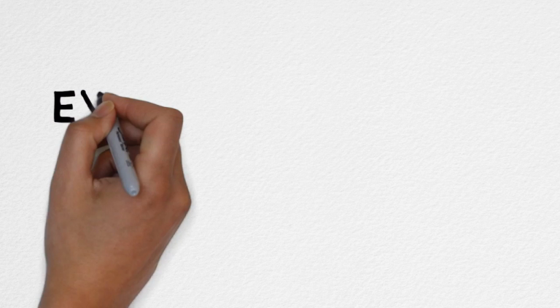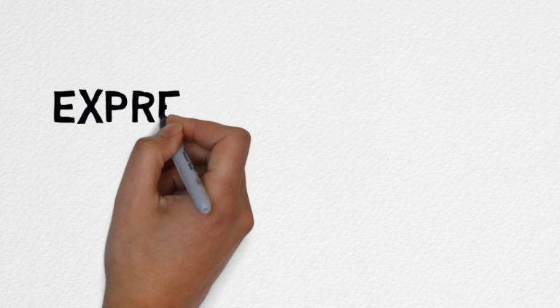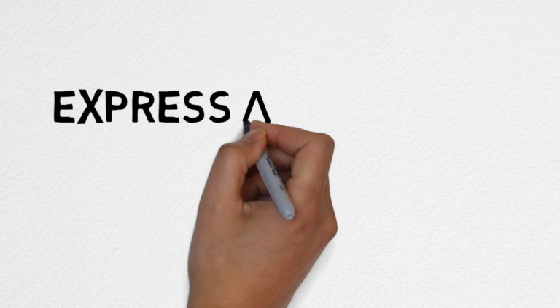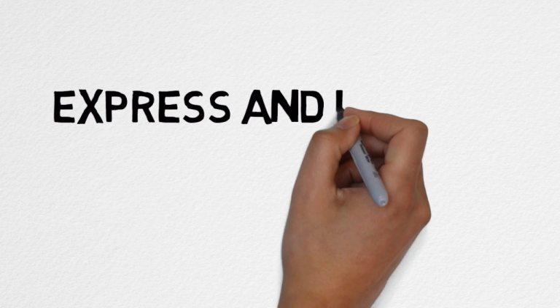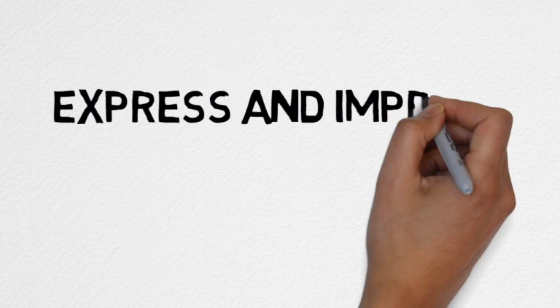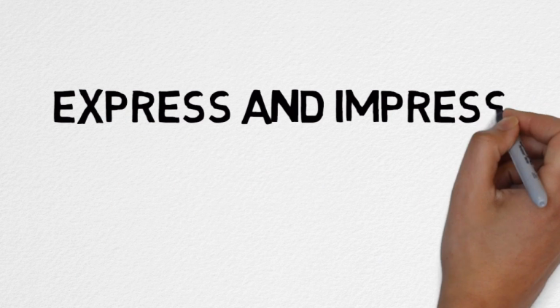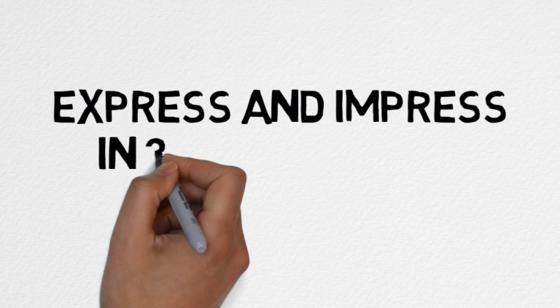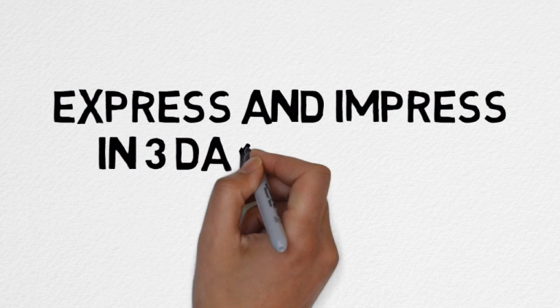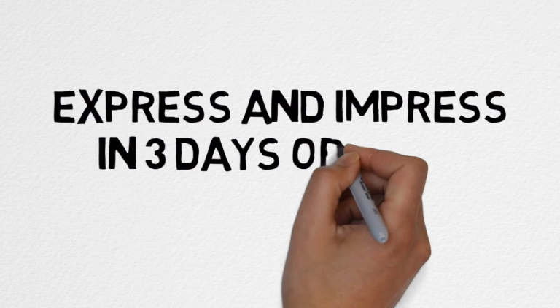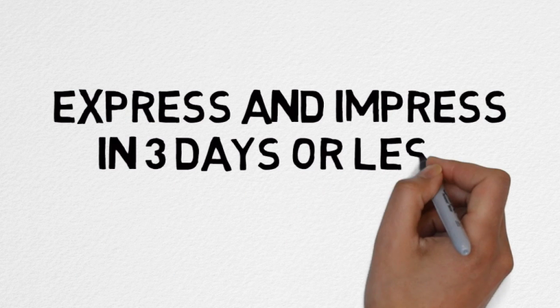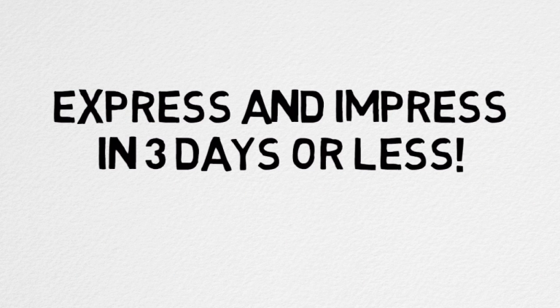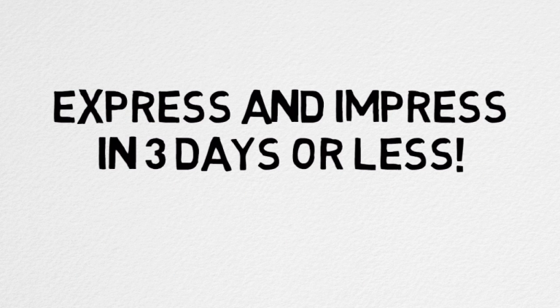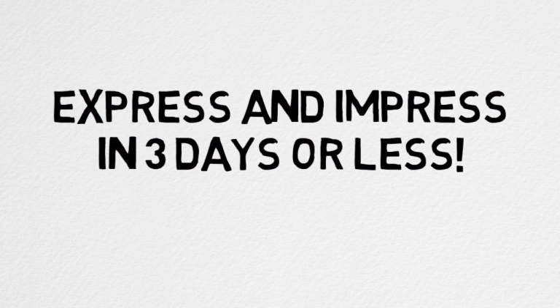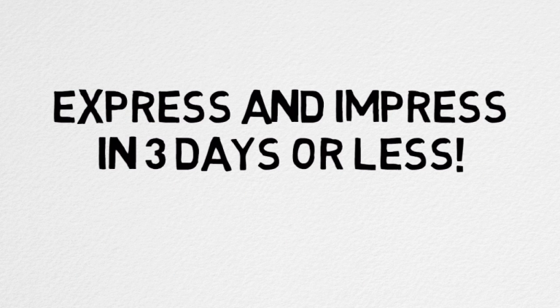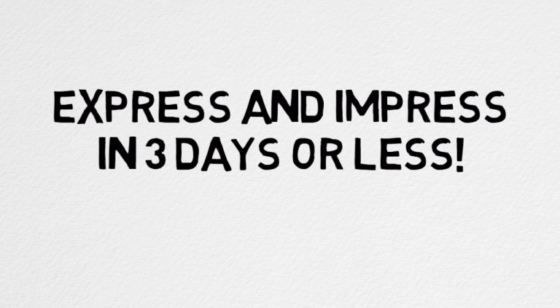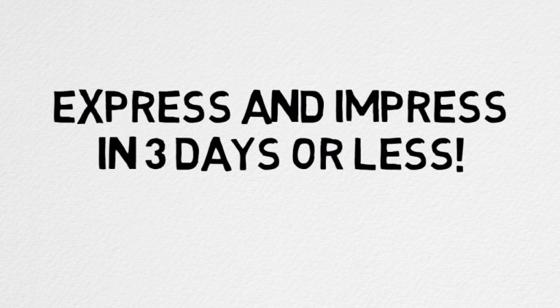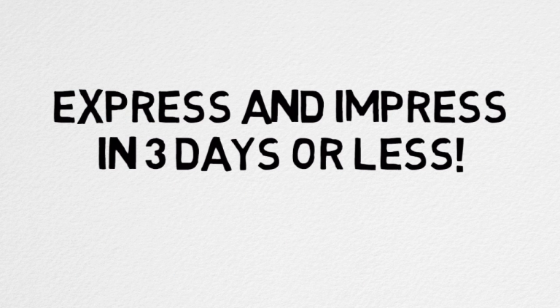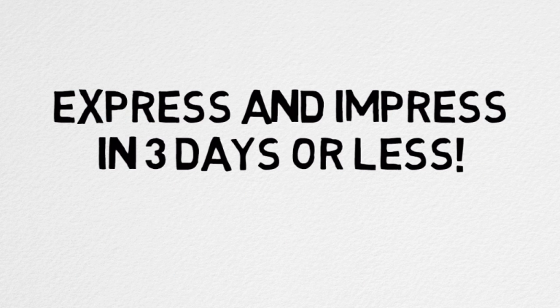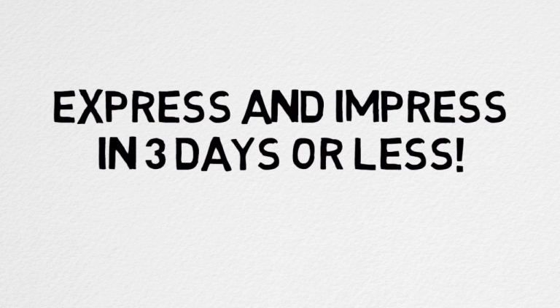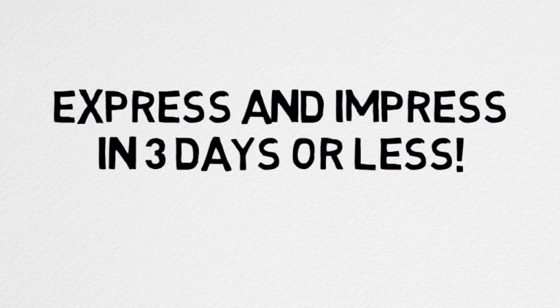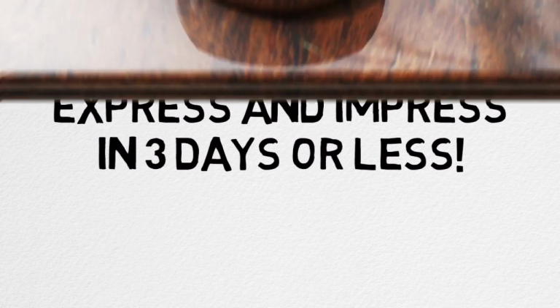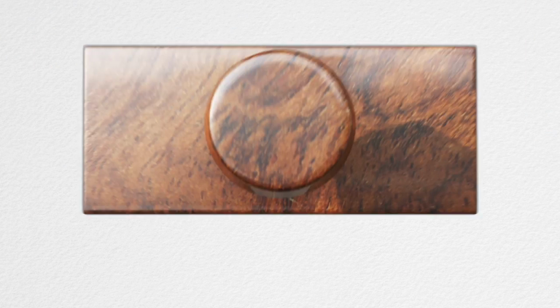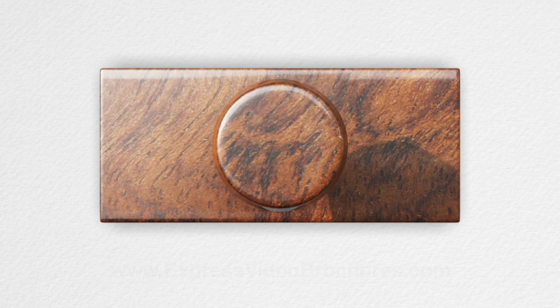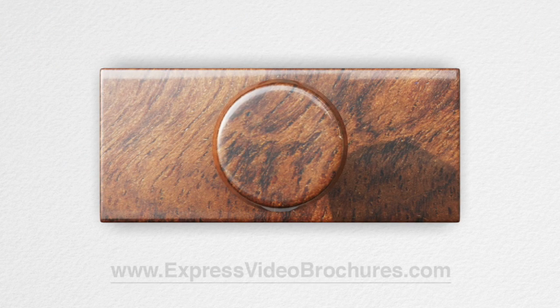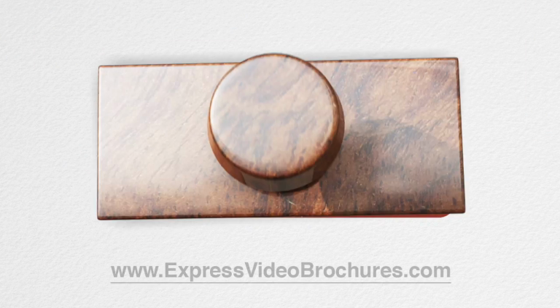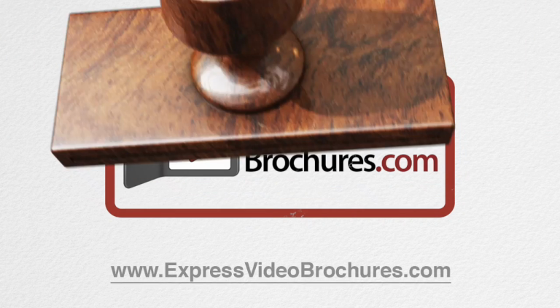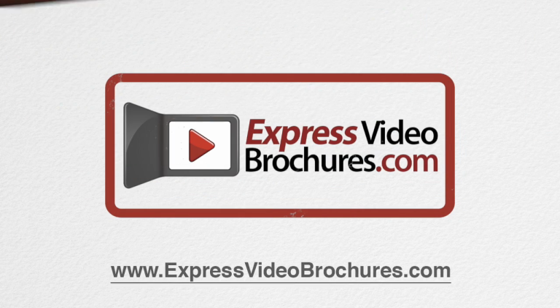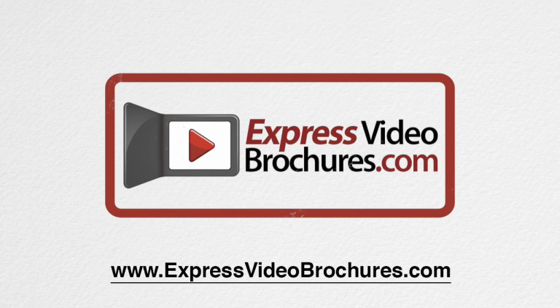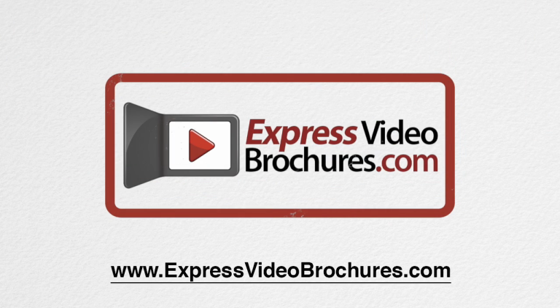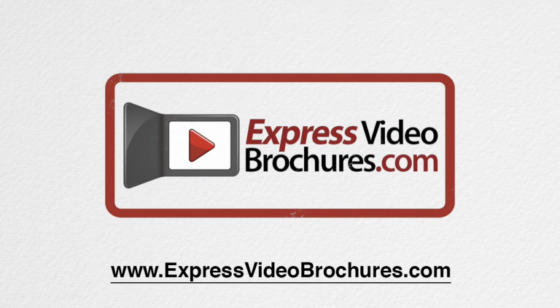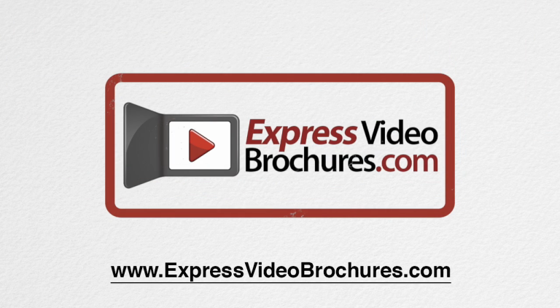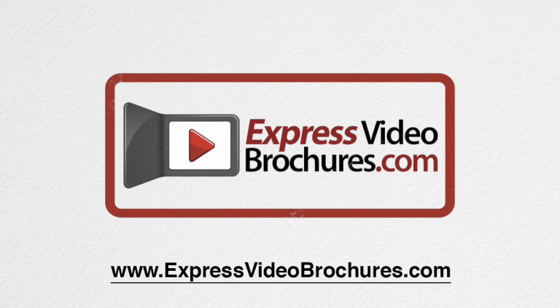Express and impress in three days or less. Only at ExpressVideoBrochures.com.